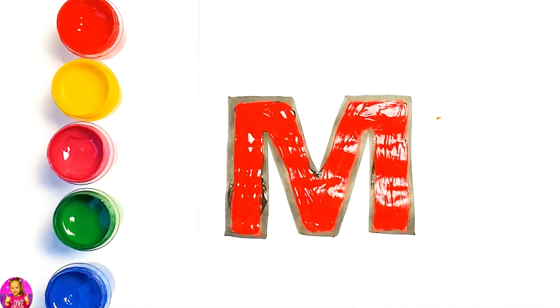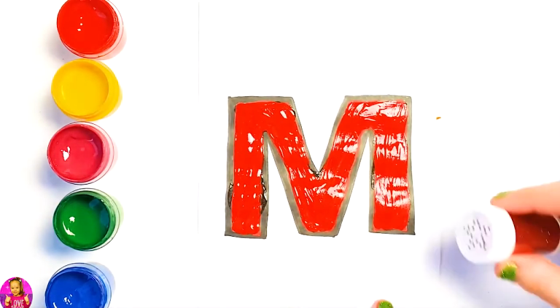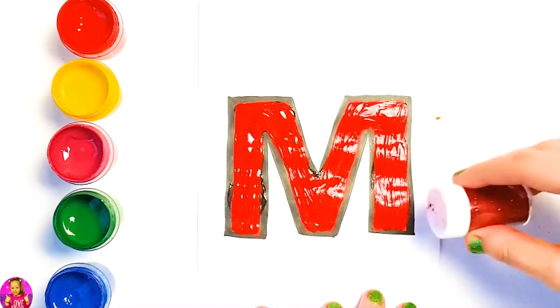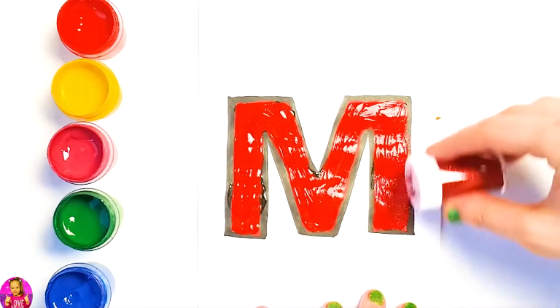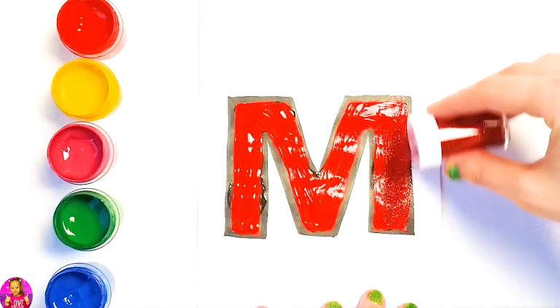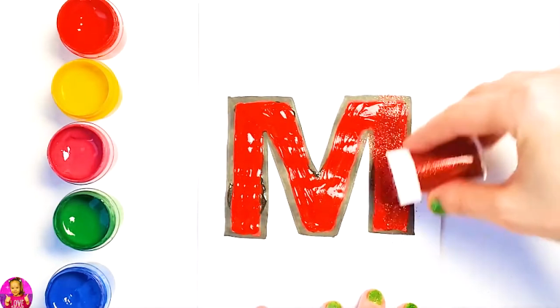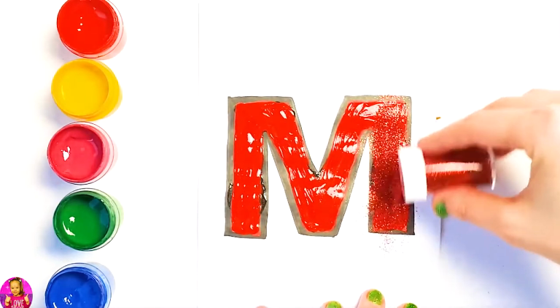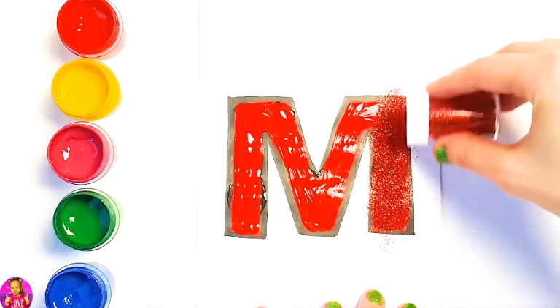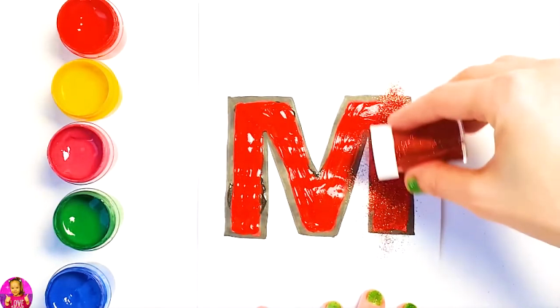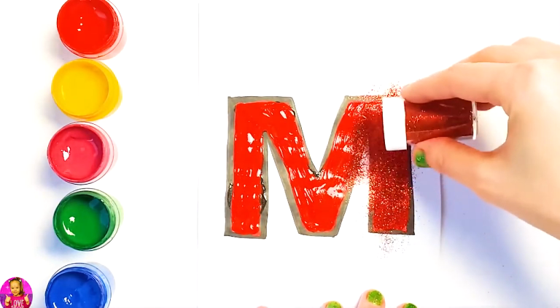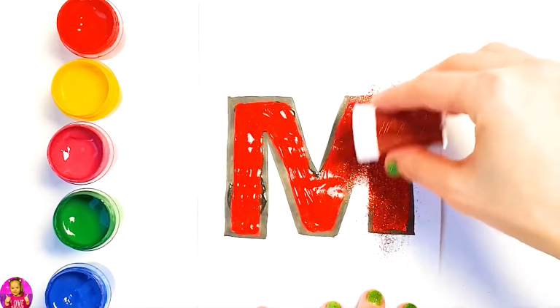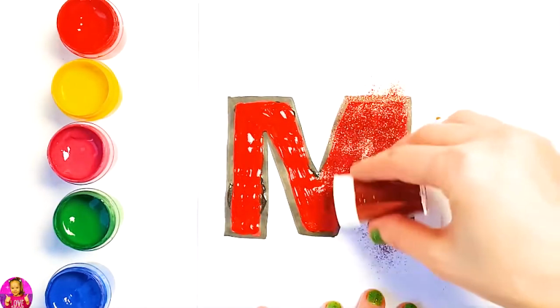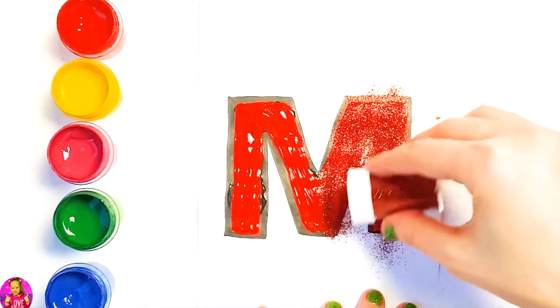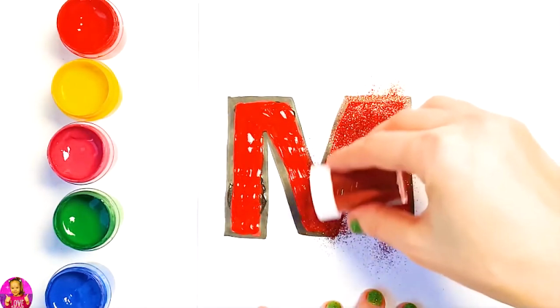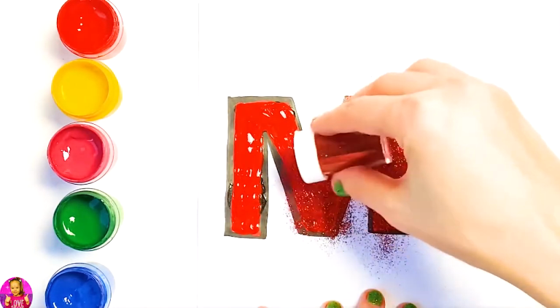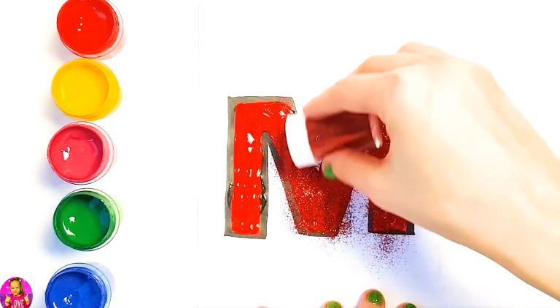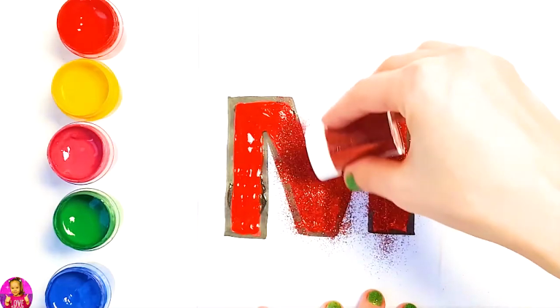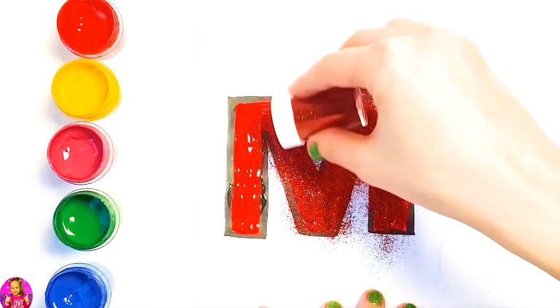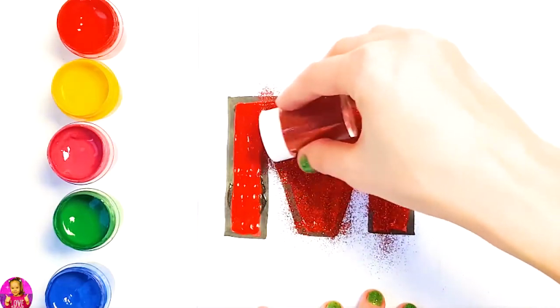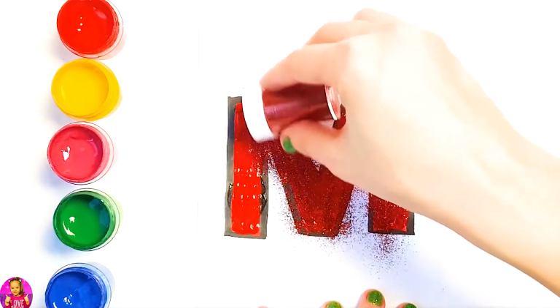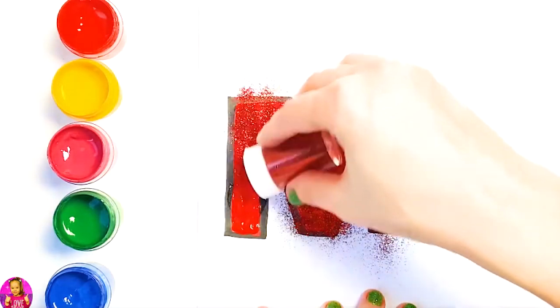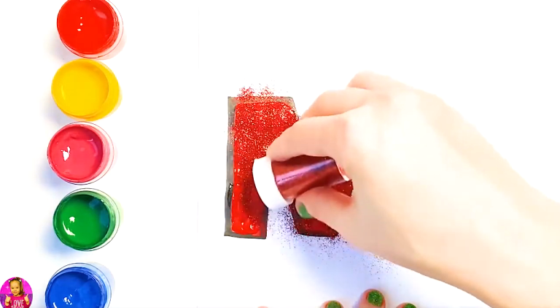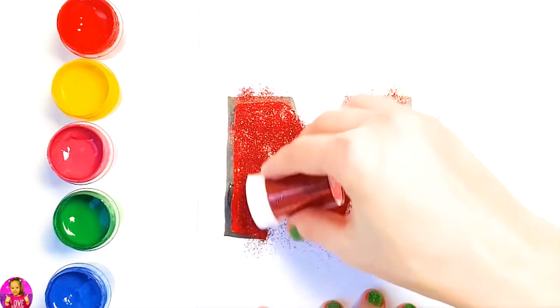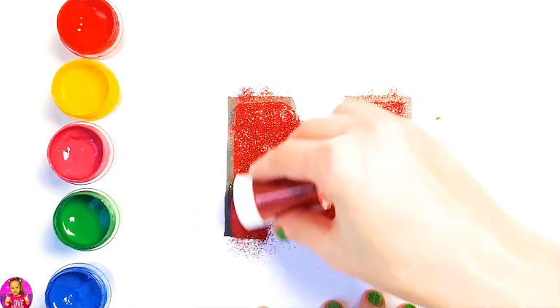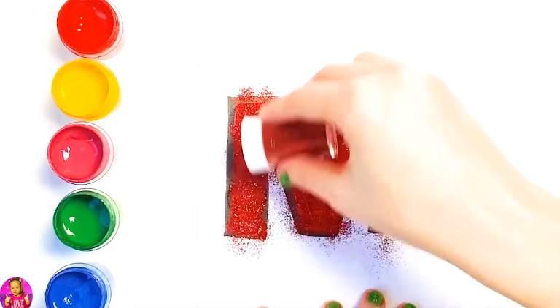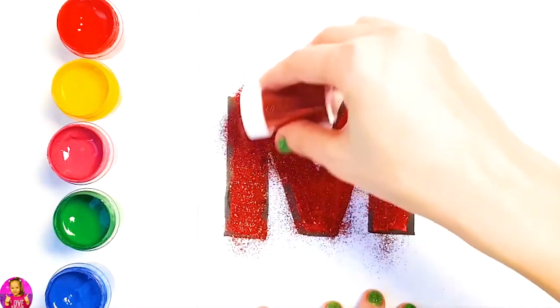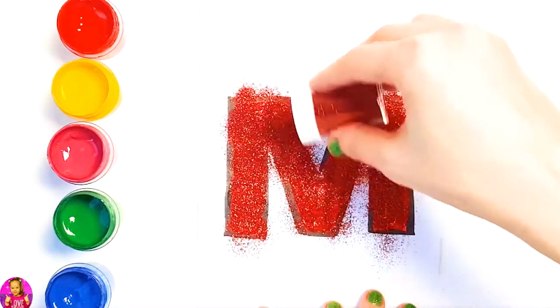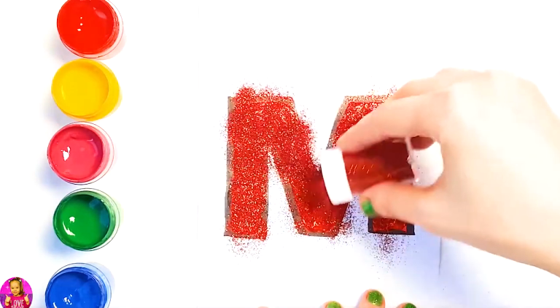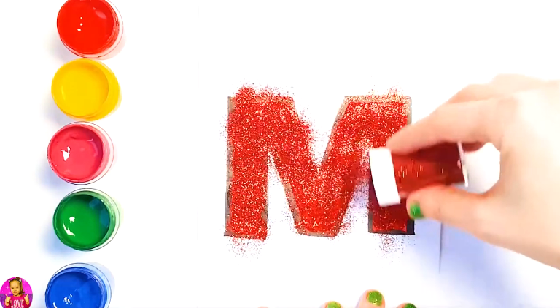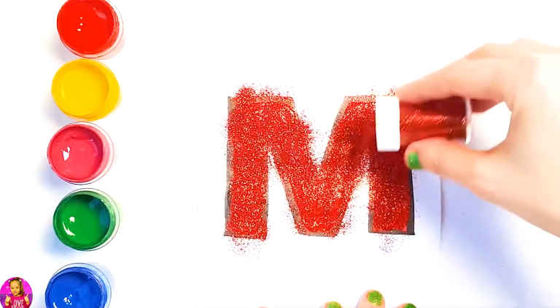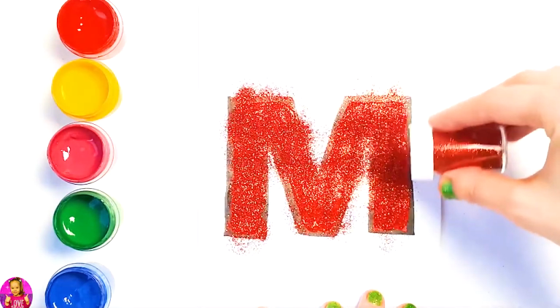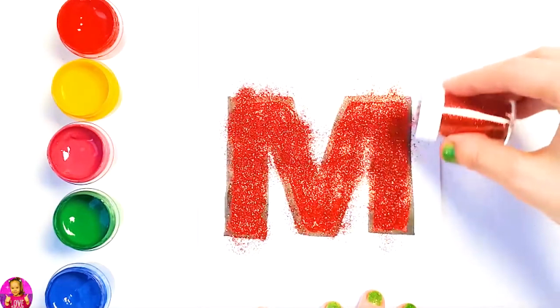Glitter time! We're going to use red glitter. Let's blow.